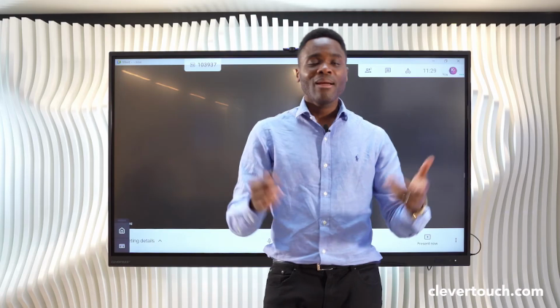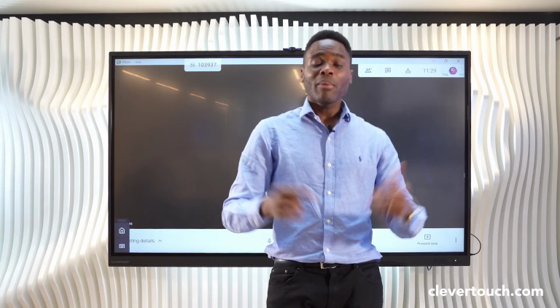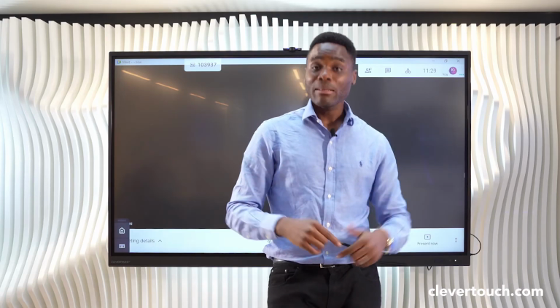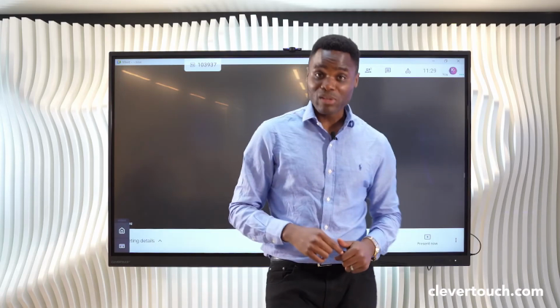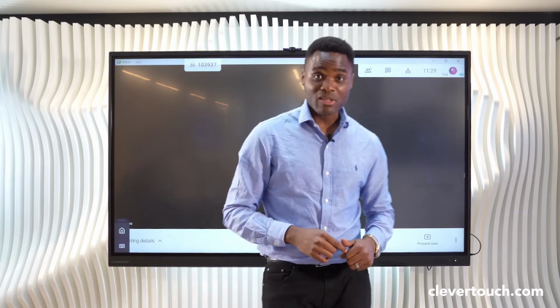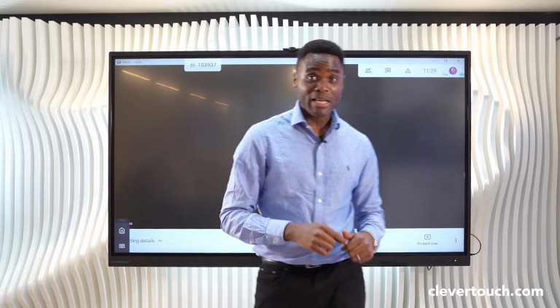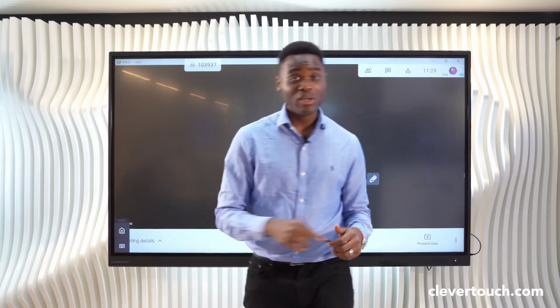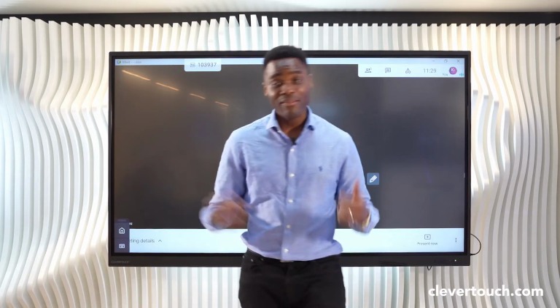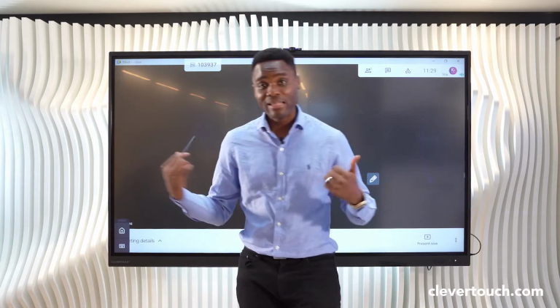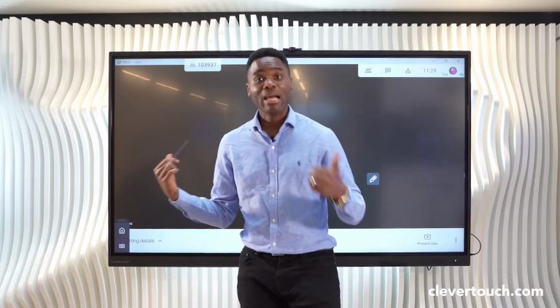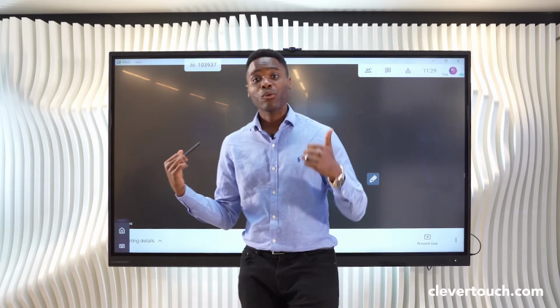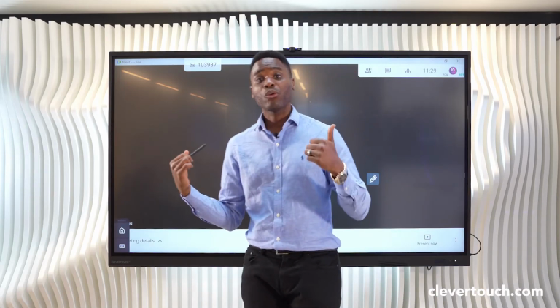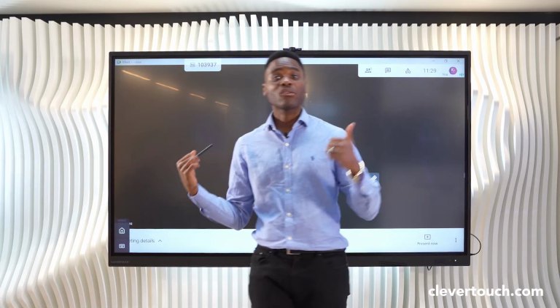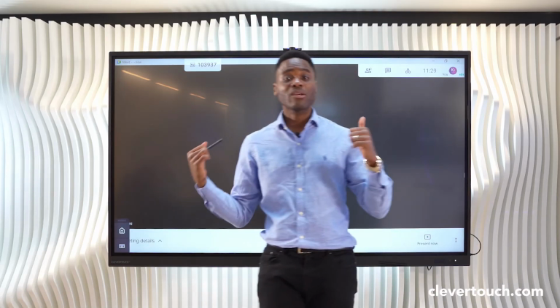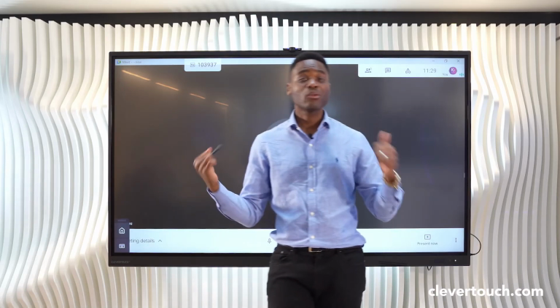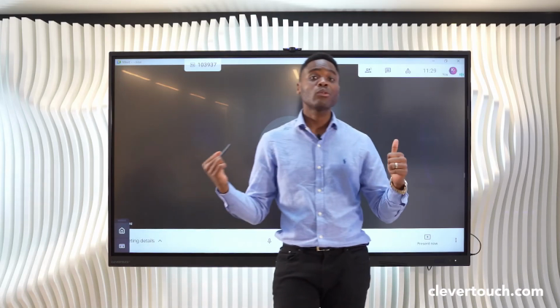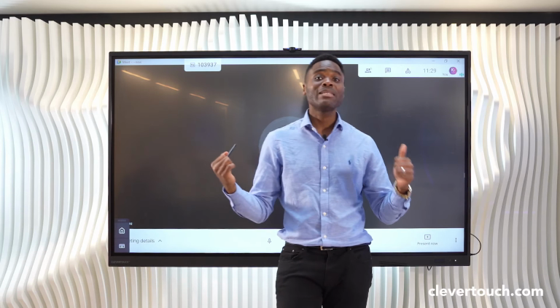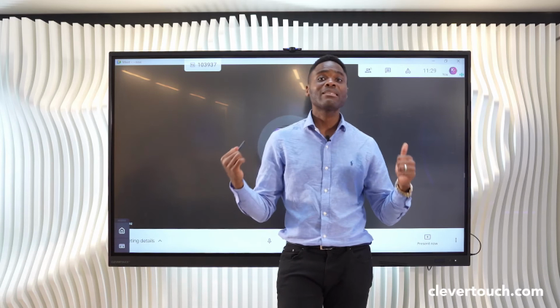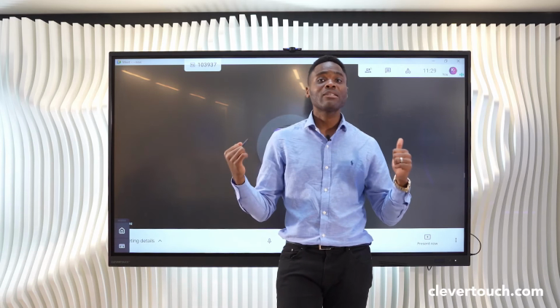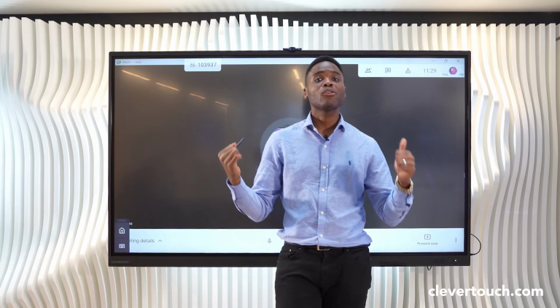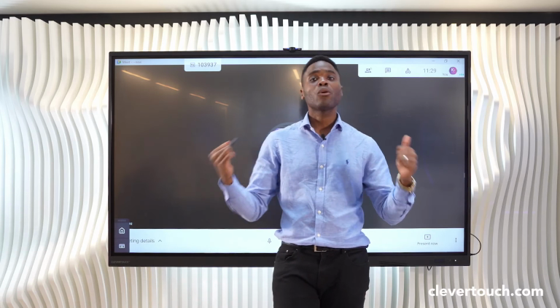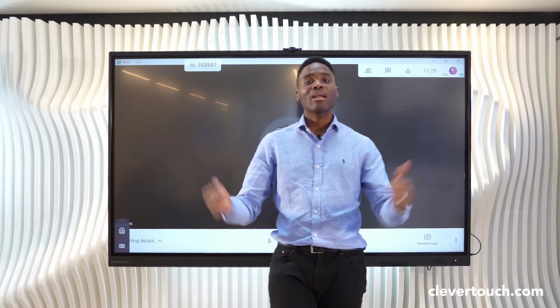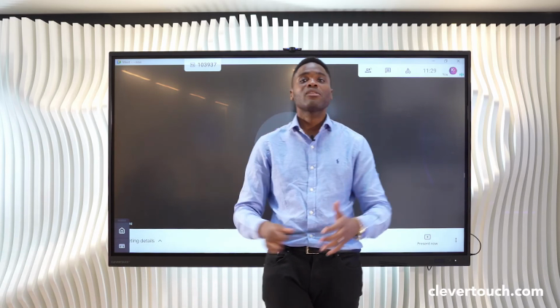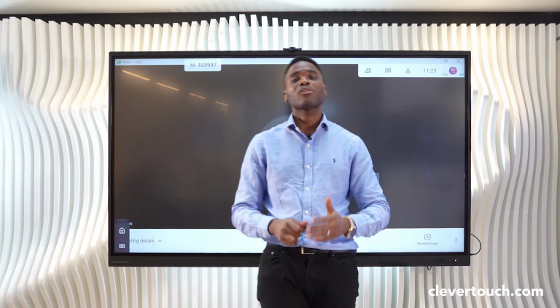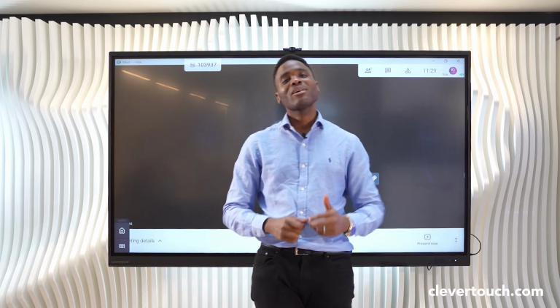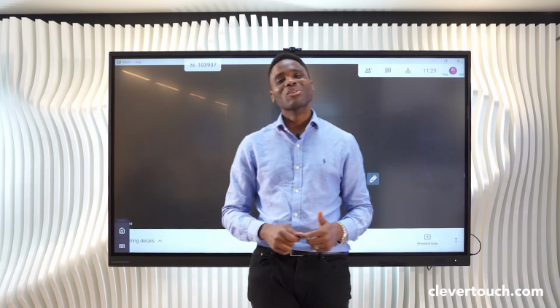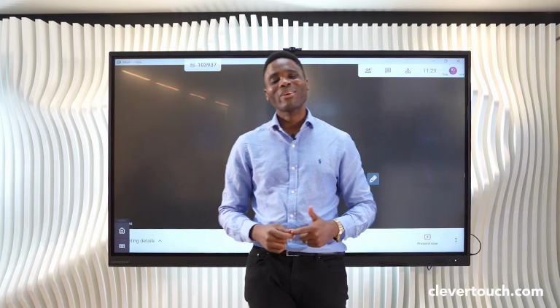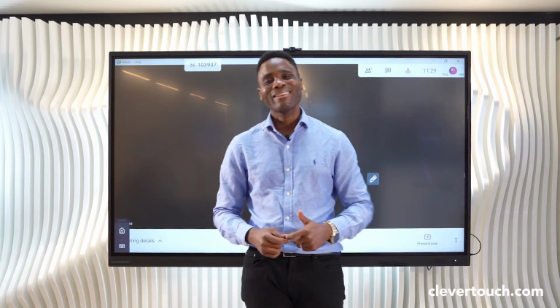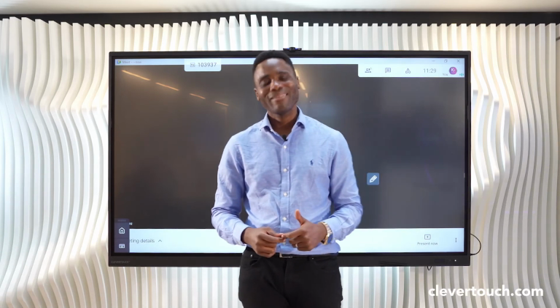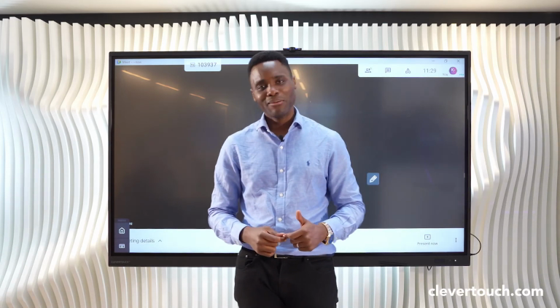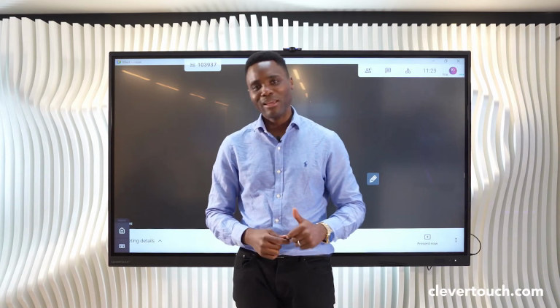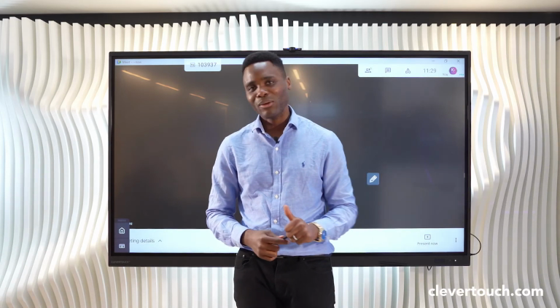My name's James Stomisi and that's how you utilise Google Meet on your Clevver touchscreen. Thank you.